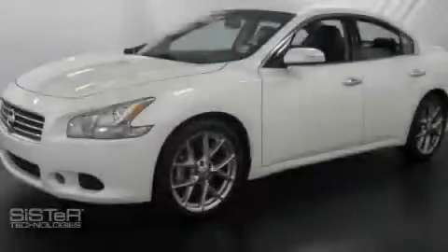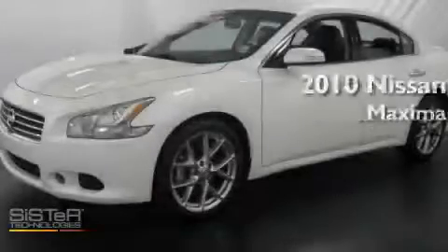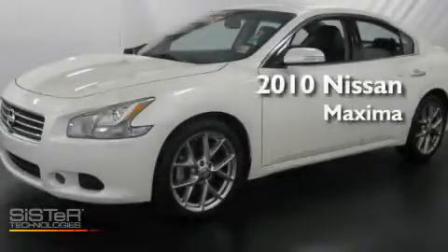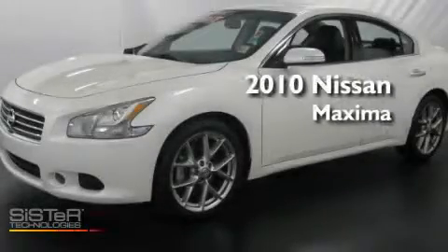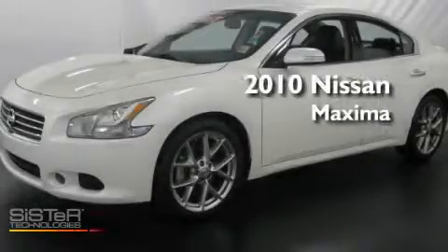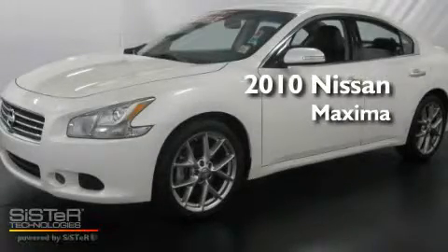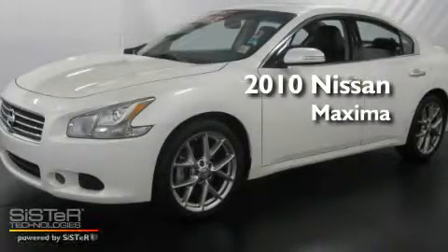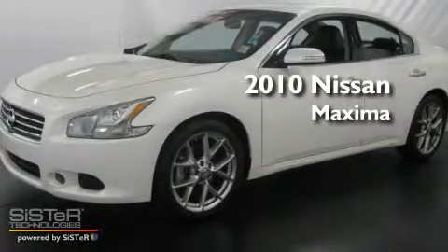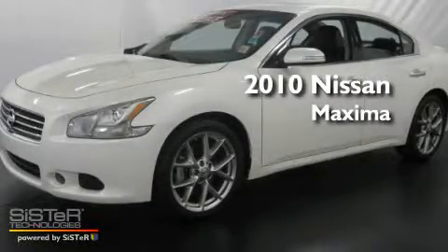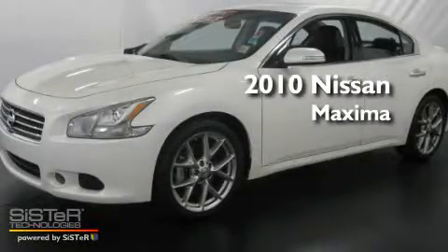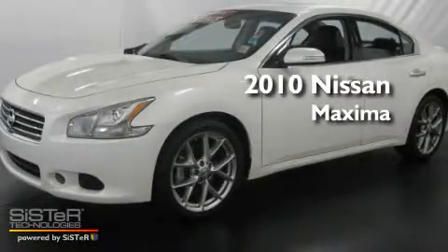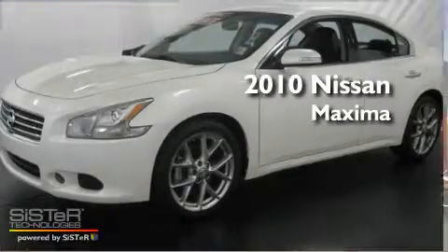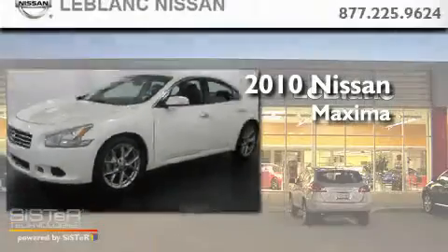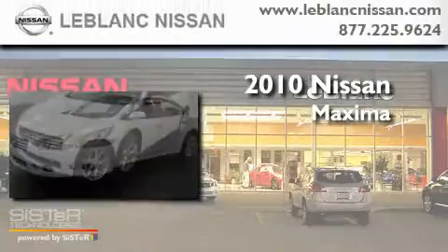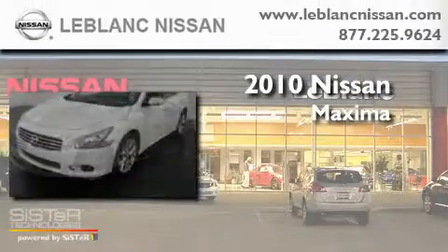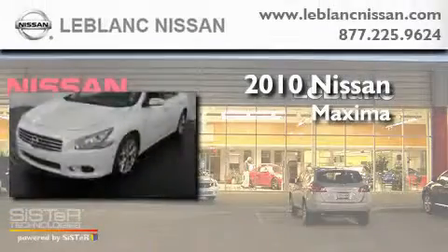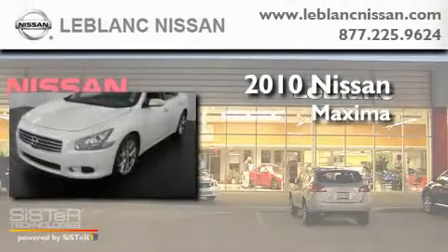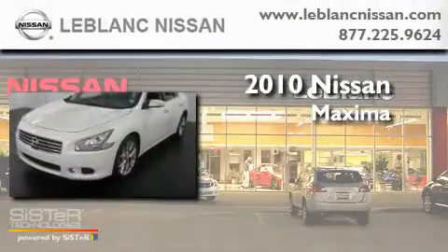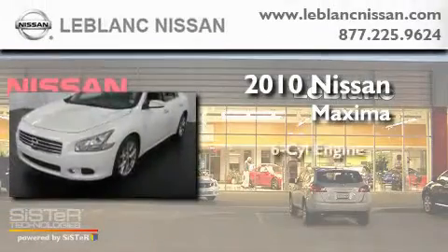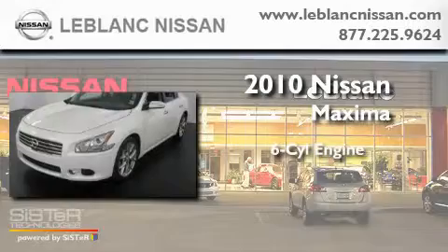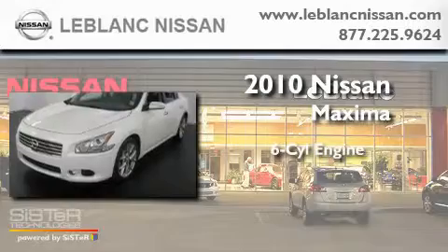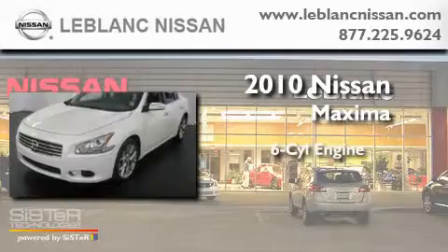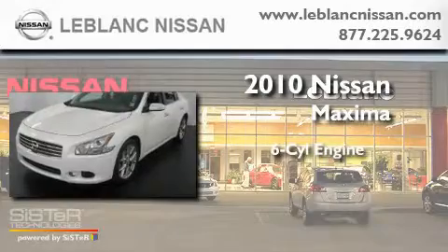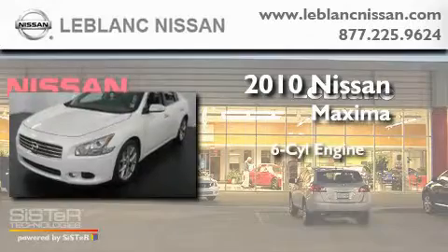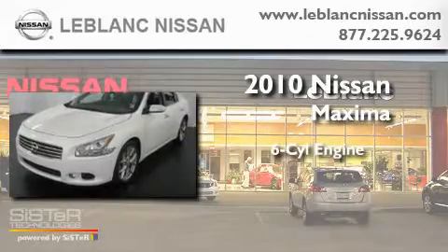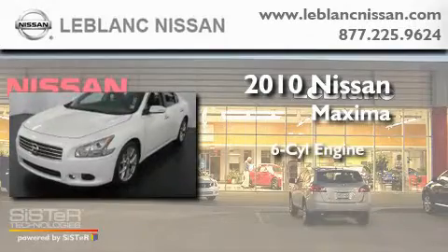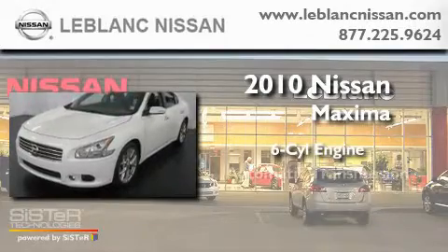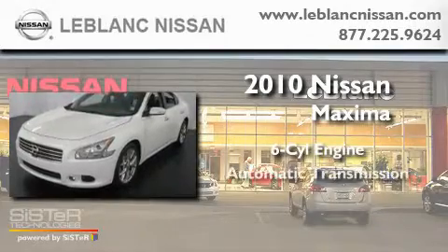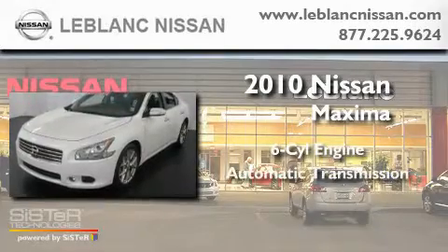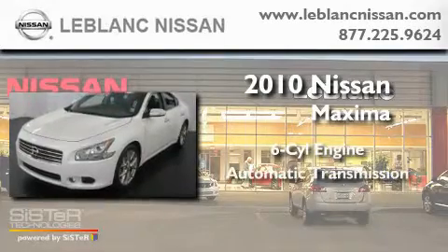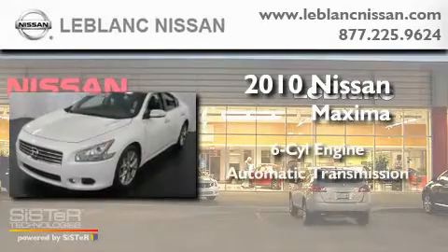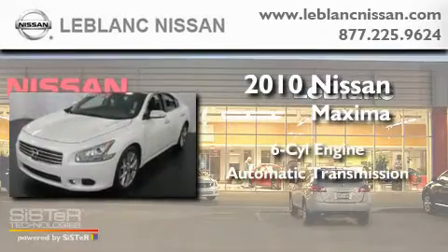This is a 2010 Nissan Maxima. It features a six-cylinder engine and an automatic transmission.